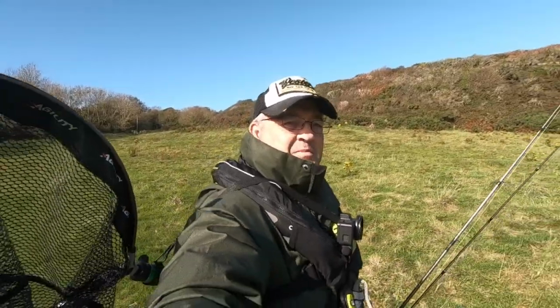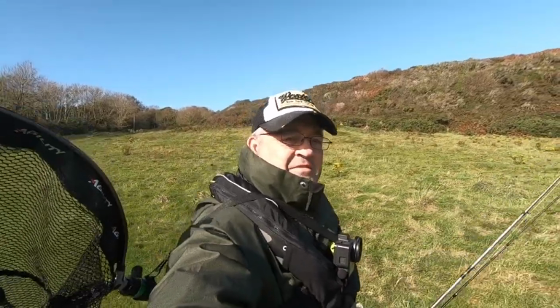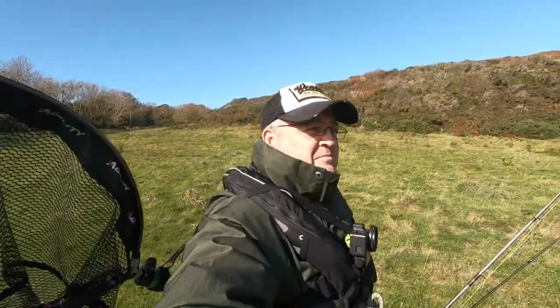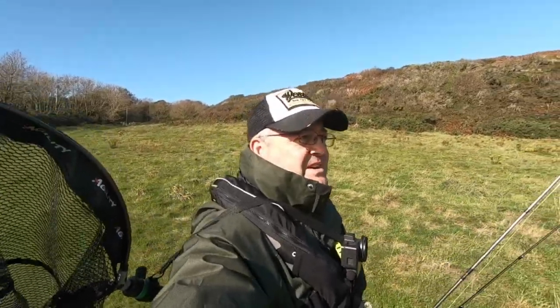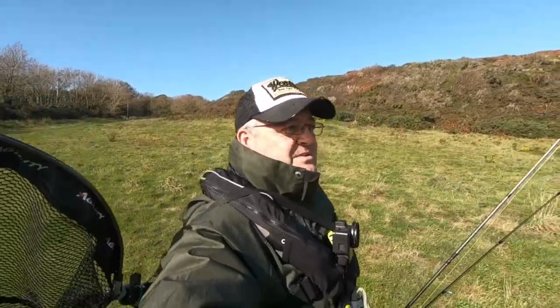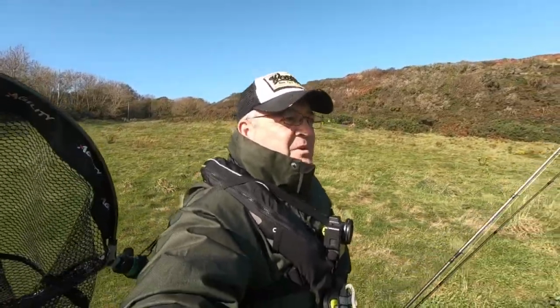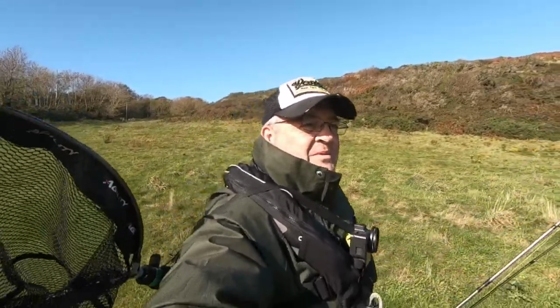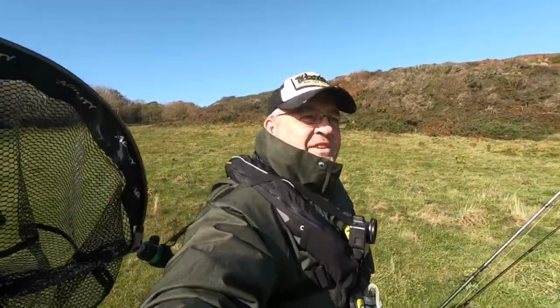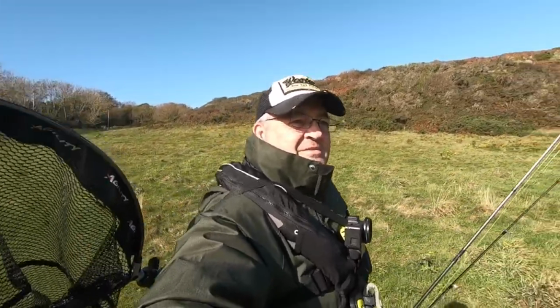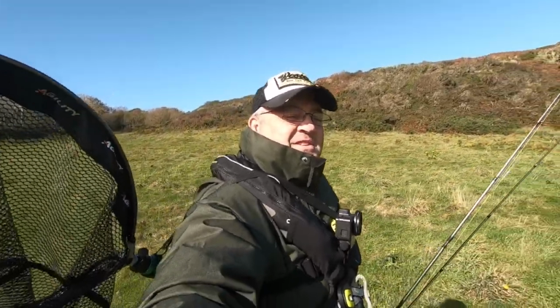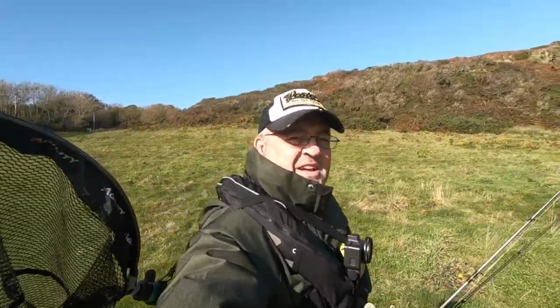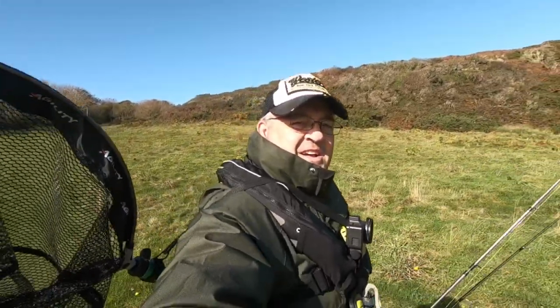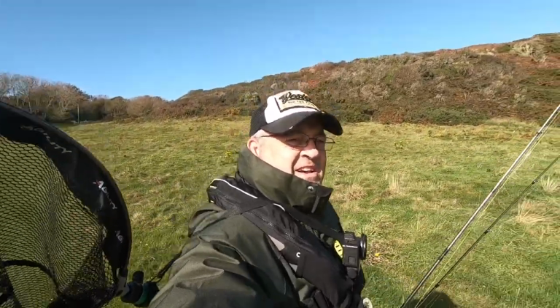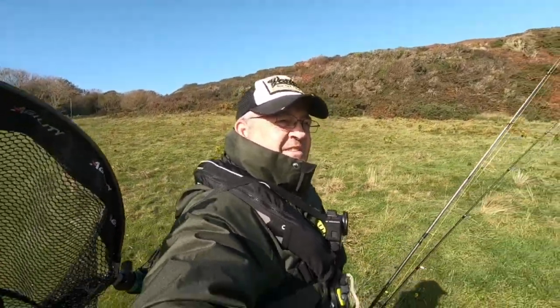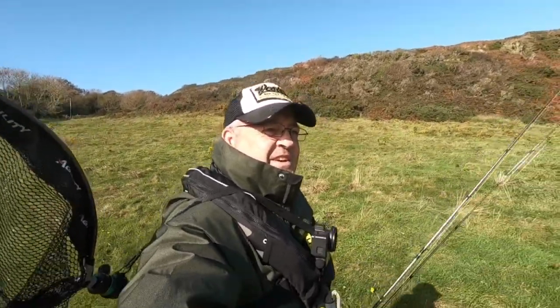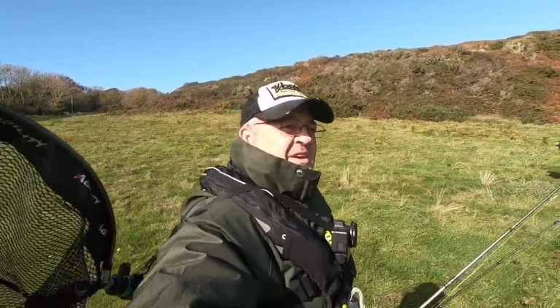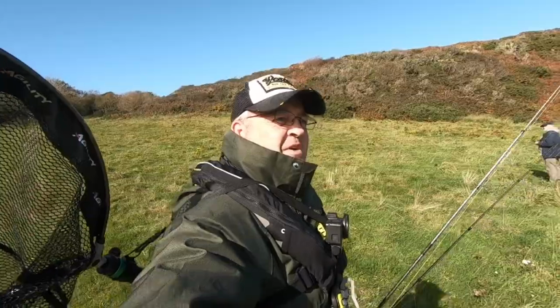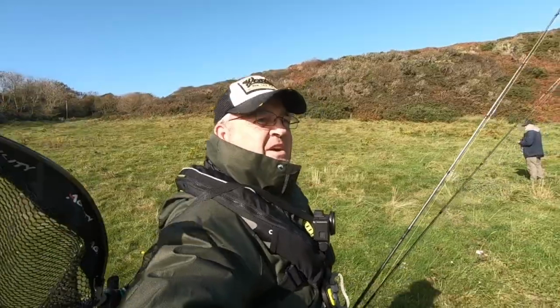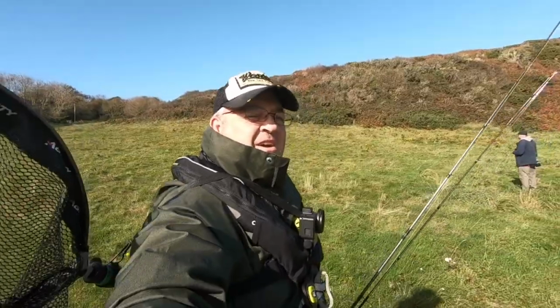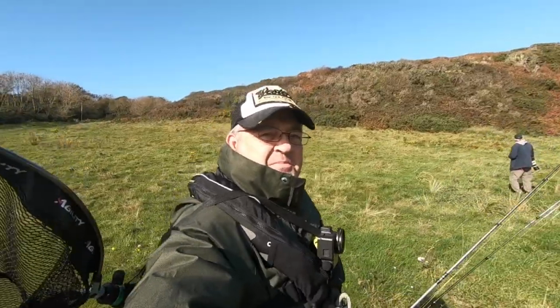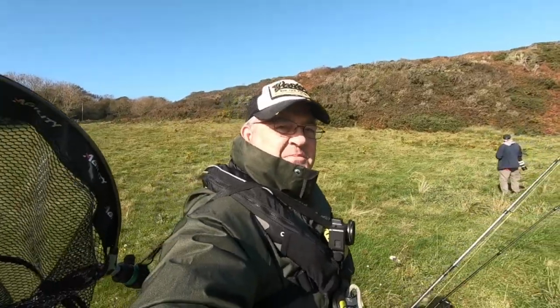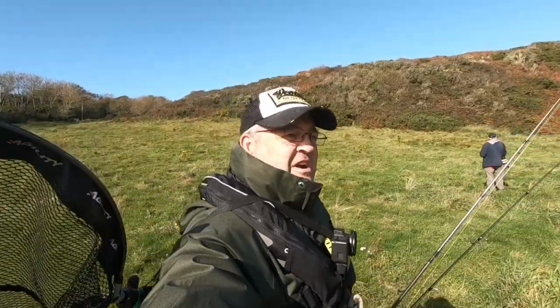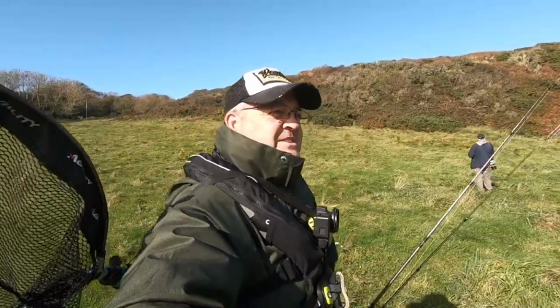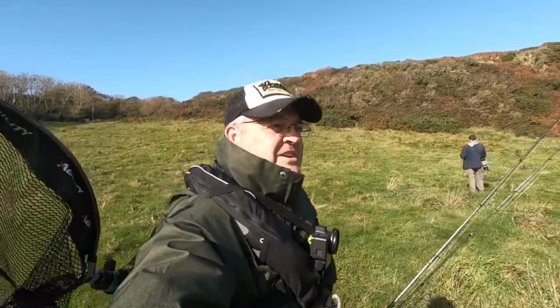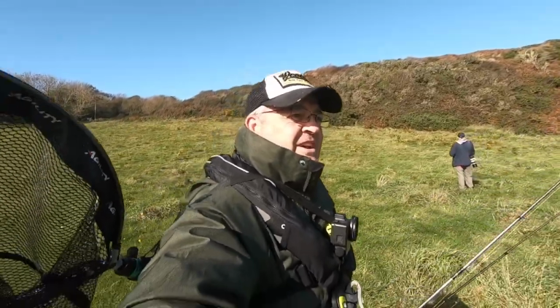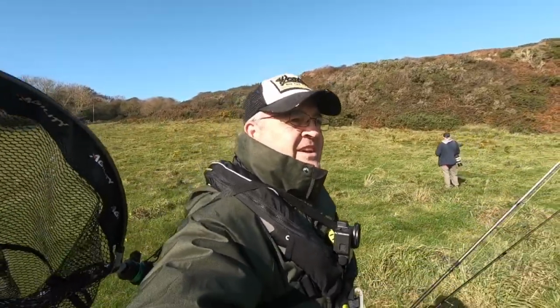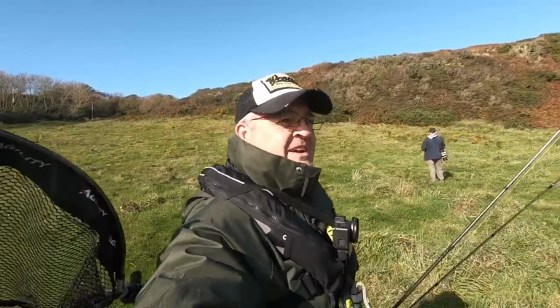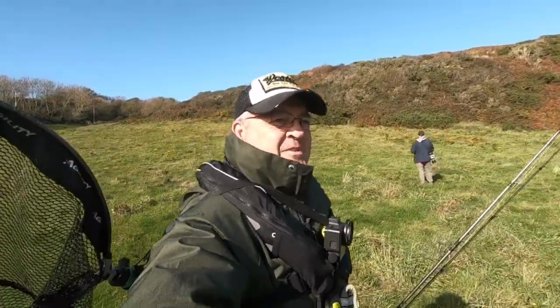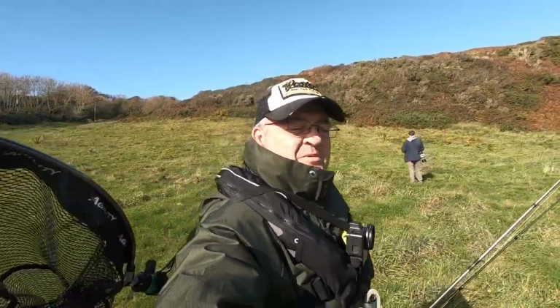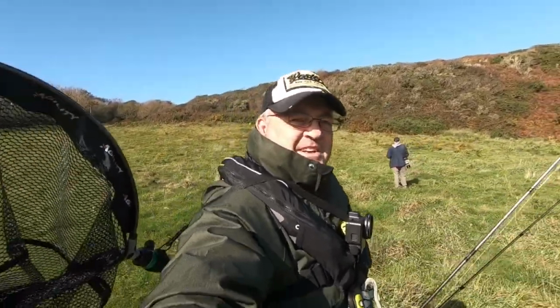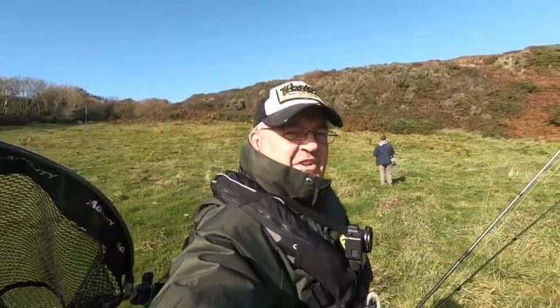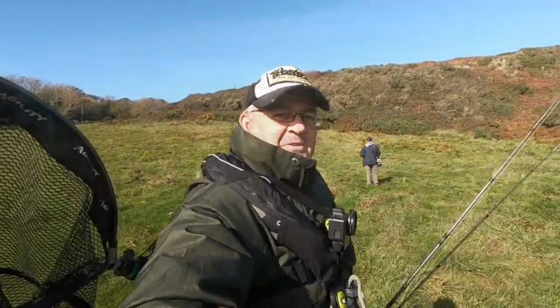So we might have a go for bass as well when the tide floods — see if there's any of them about. Depends on how many wrasse I'm catching. Let's give it a go.